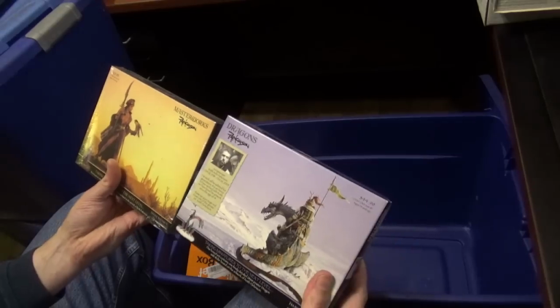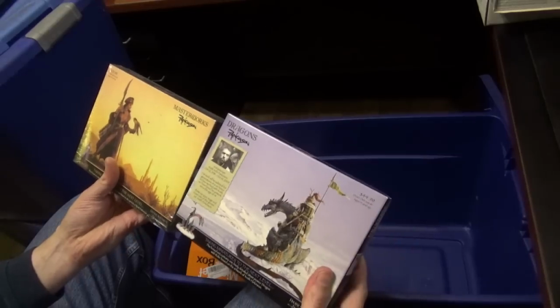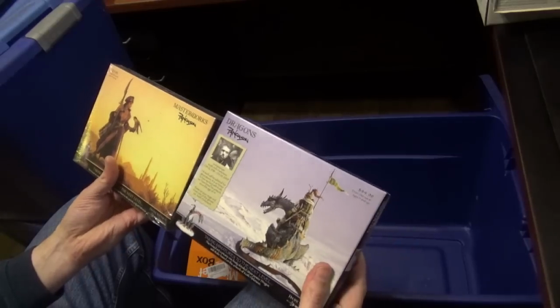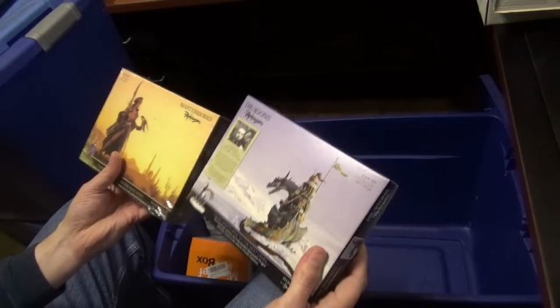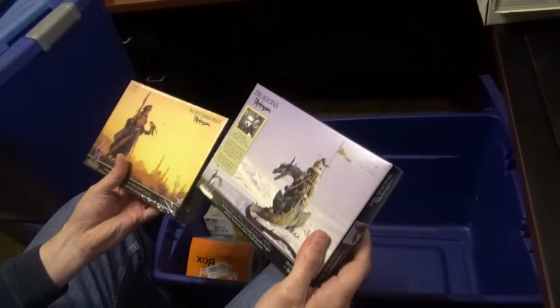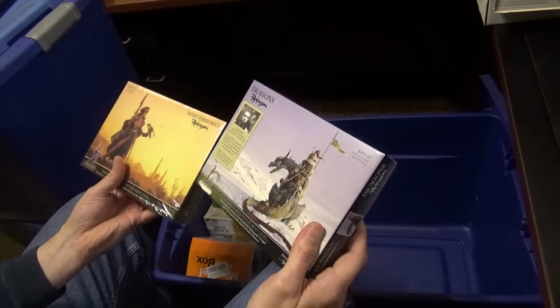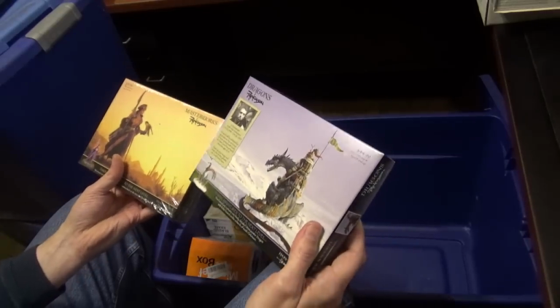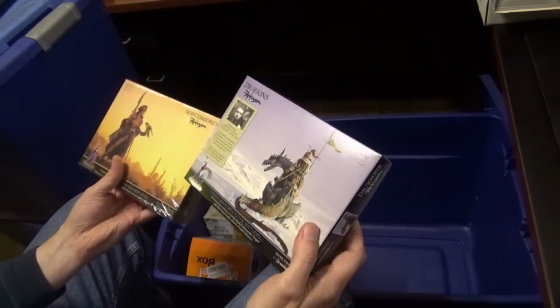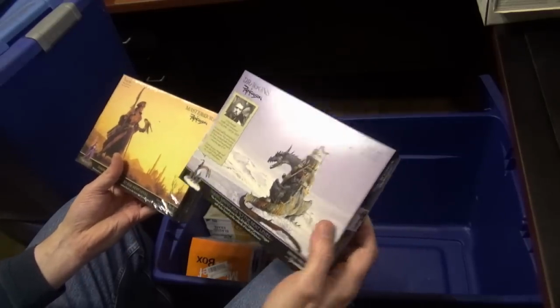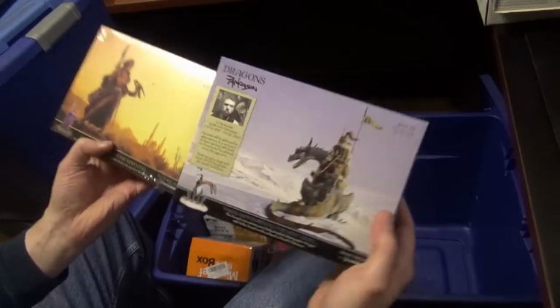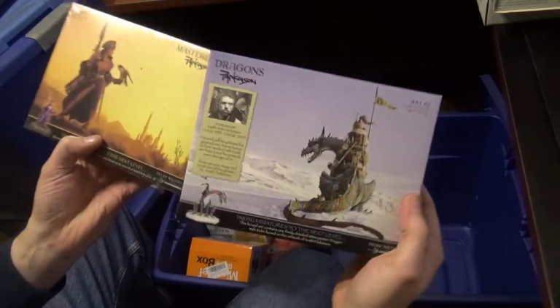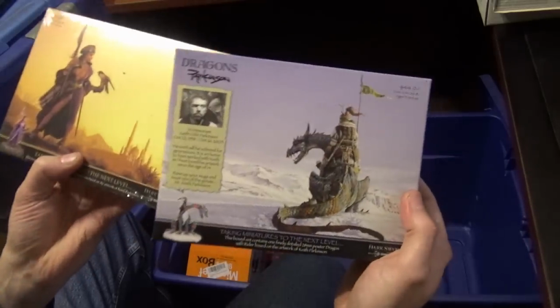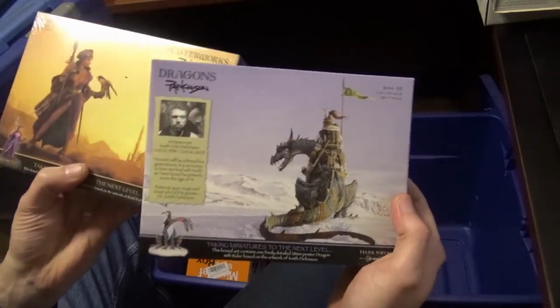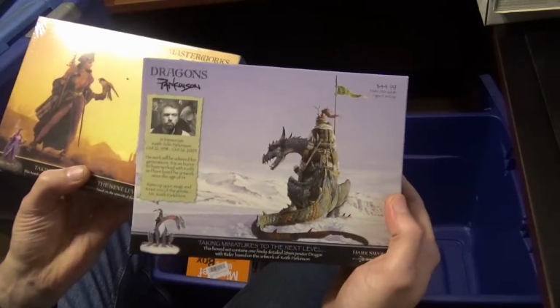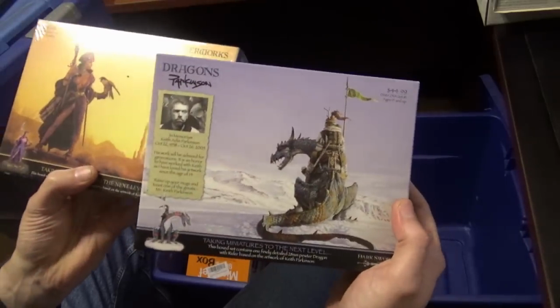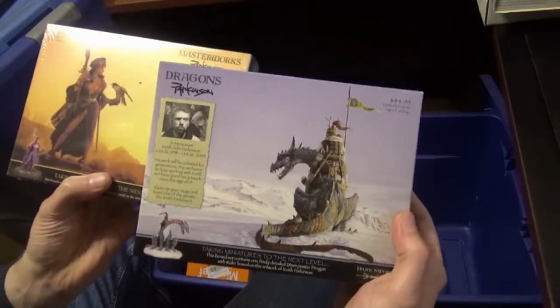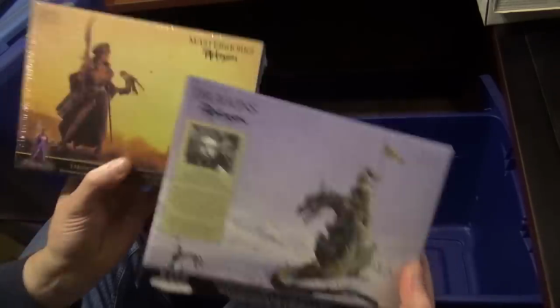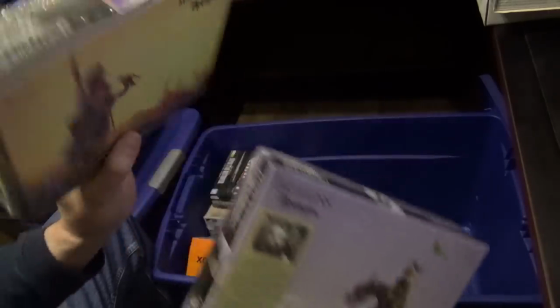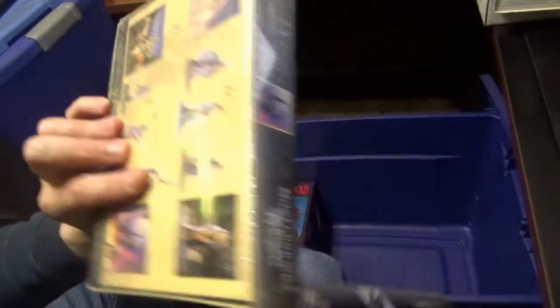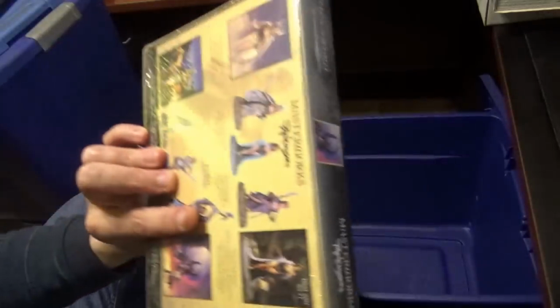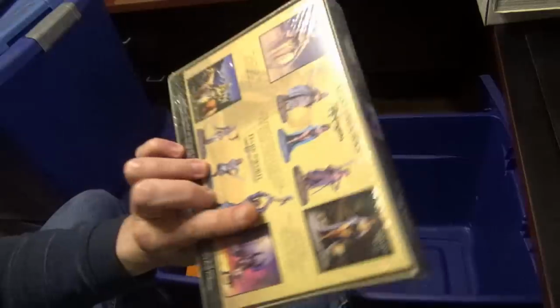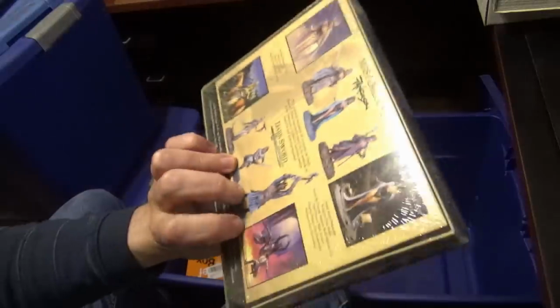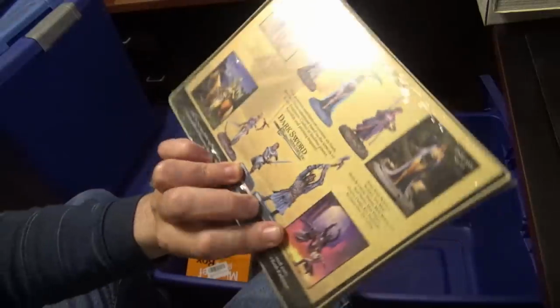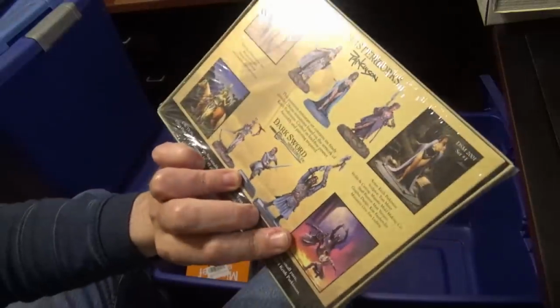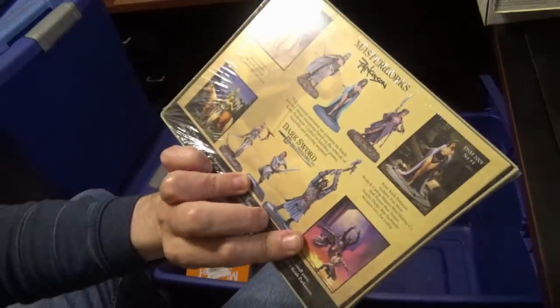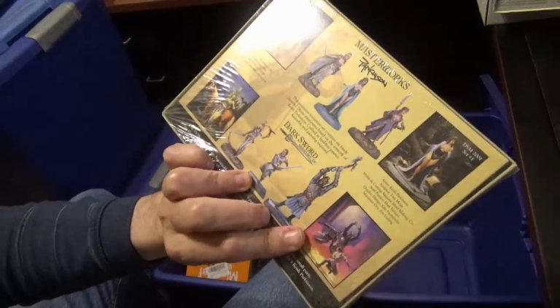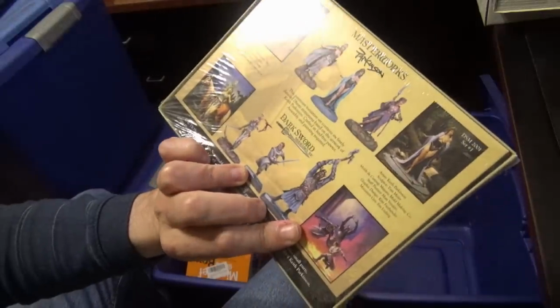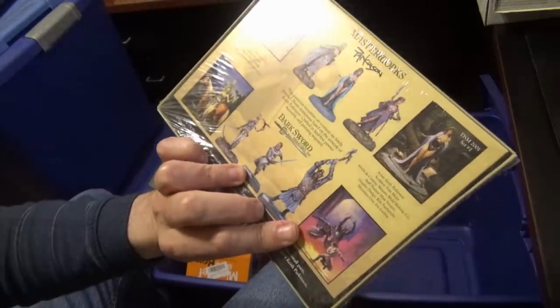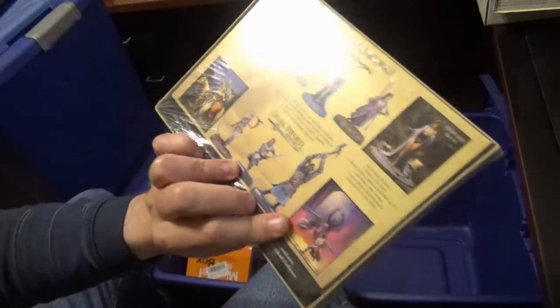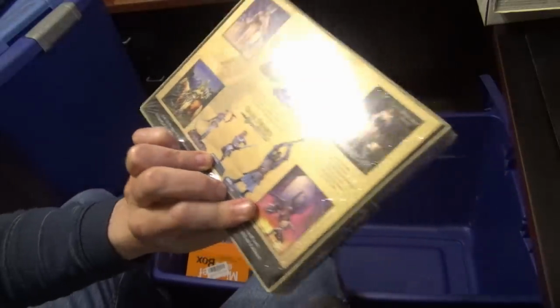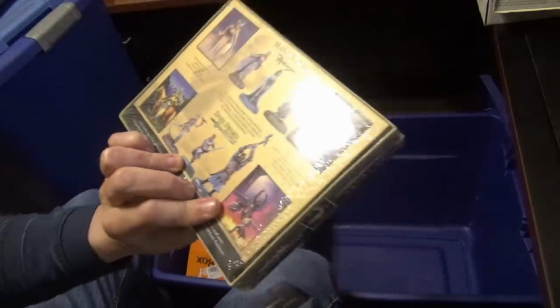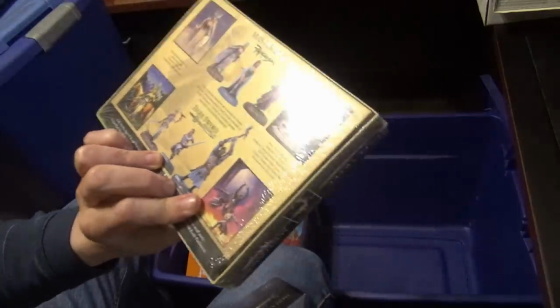I got a couple of these that I haven't put together — Dark Sword Miniatures. I've never done anything with them, but I've got some of their kits.